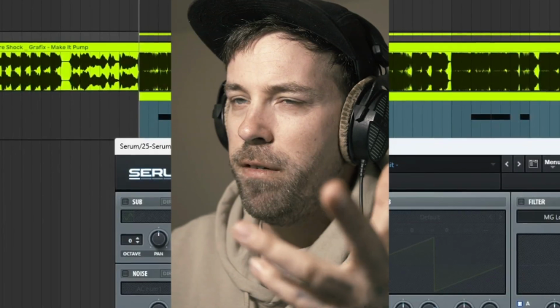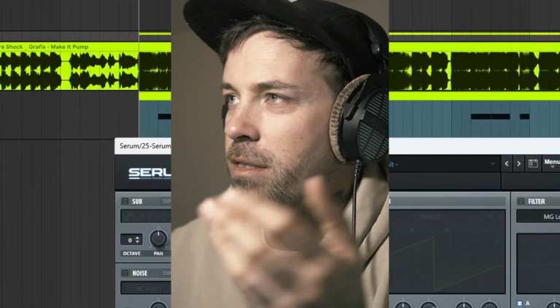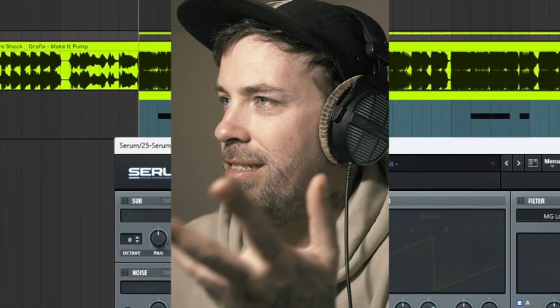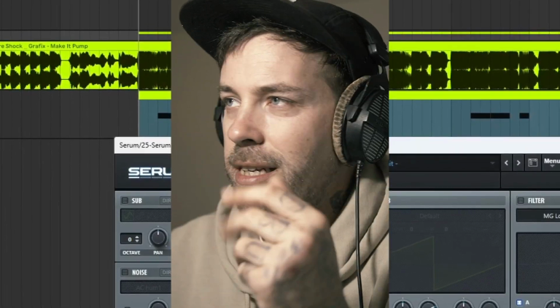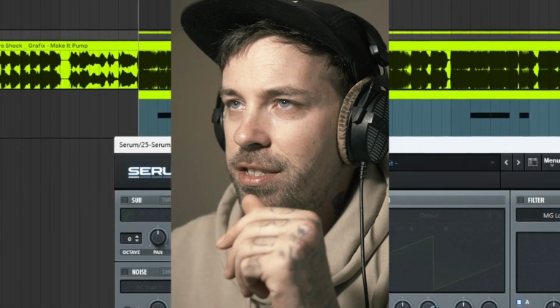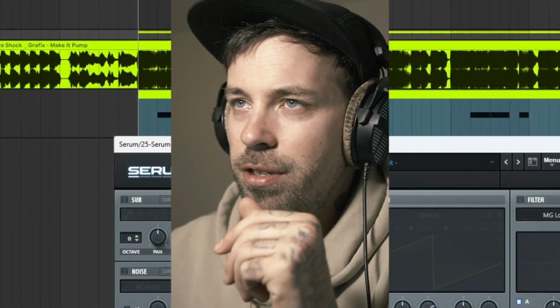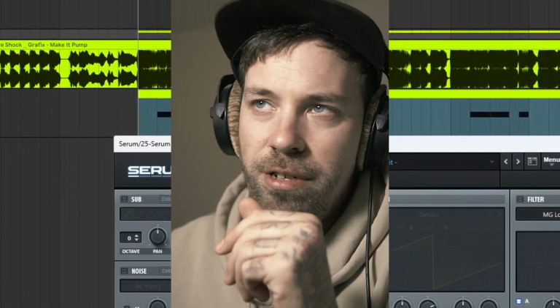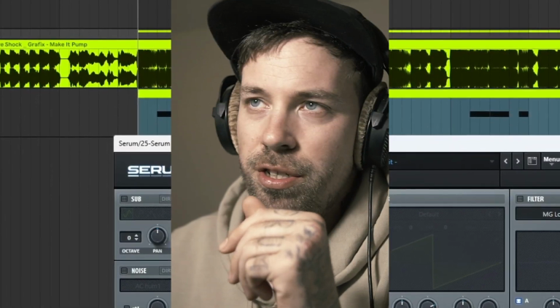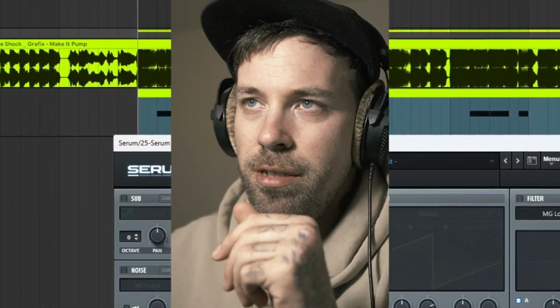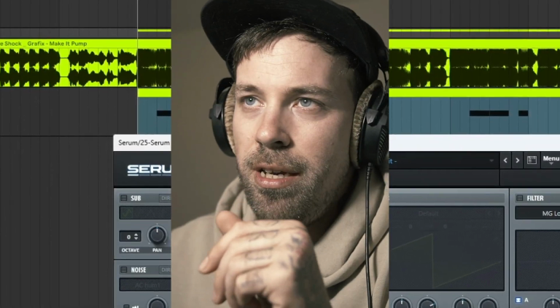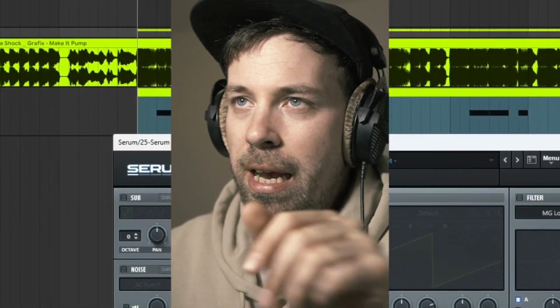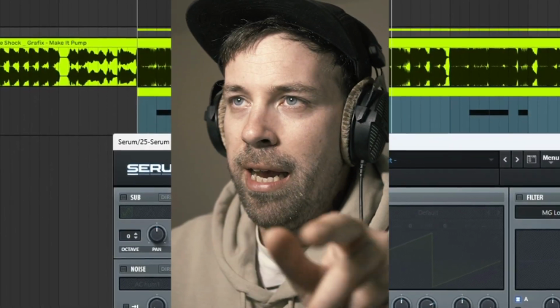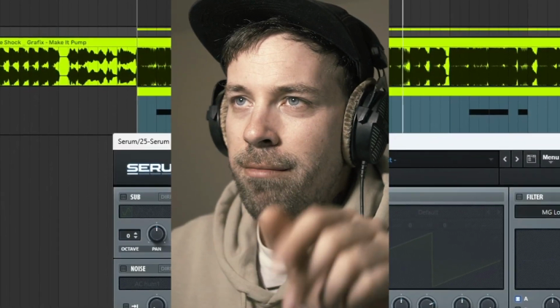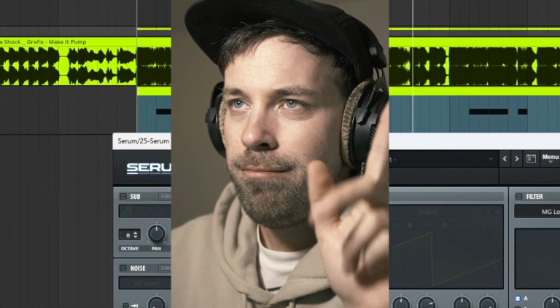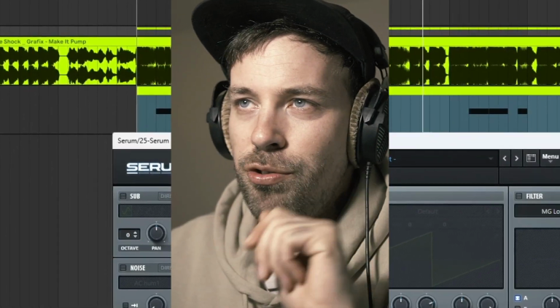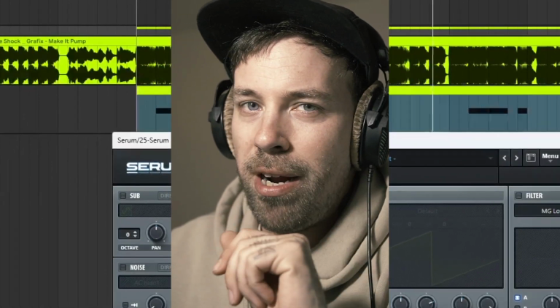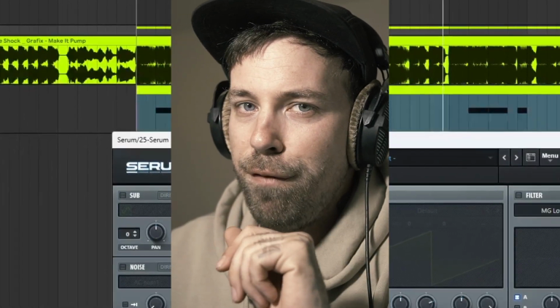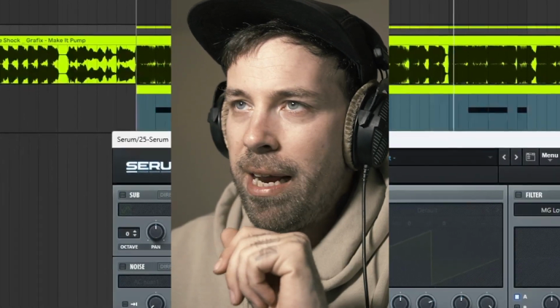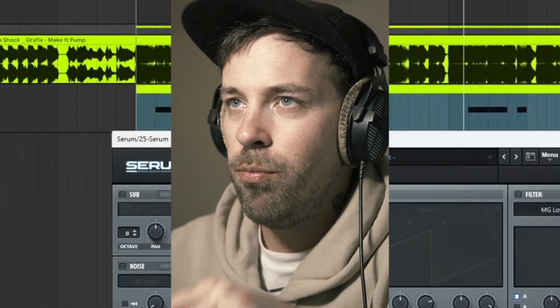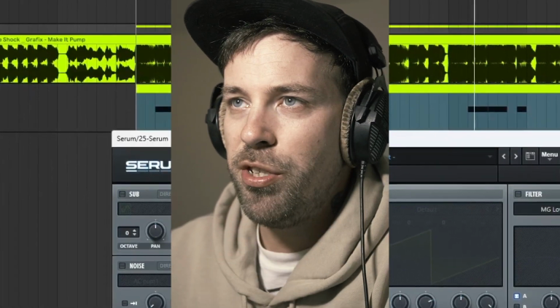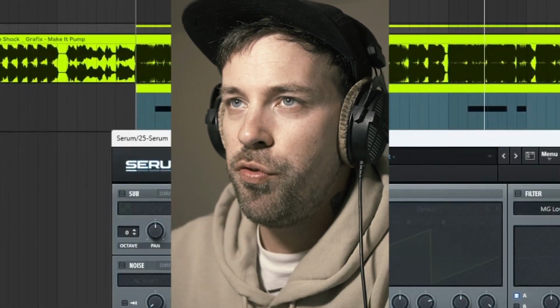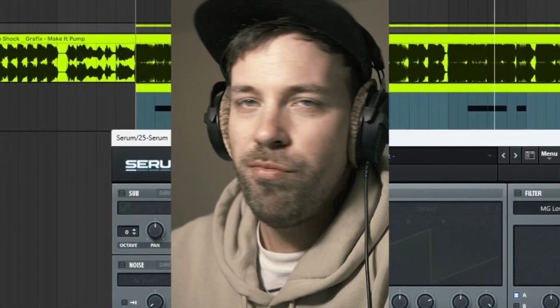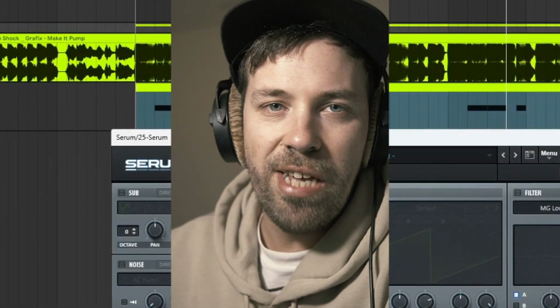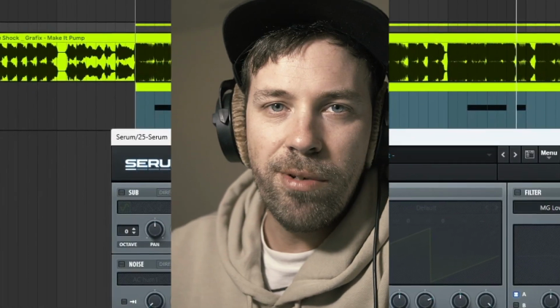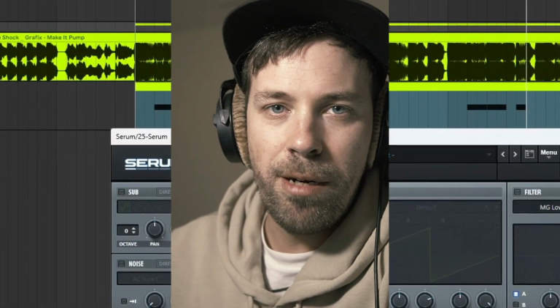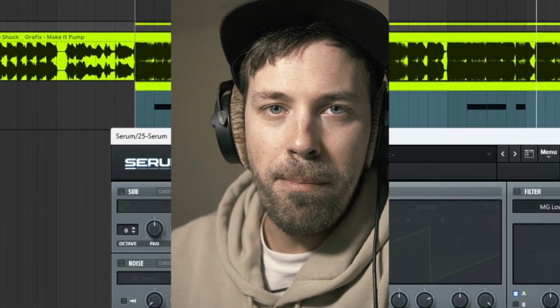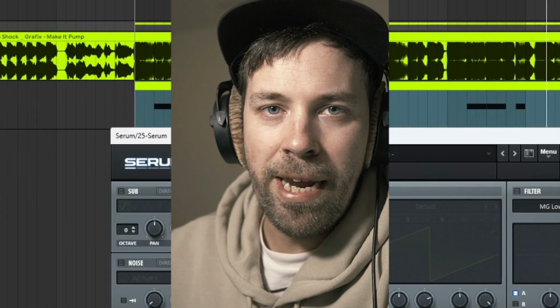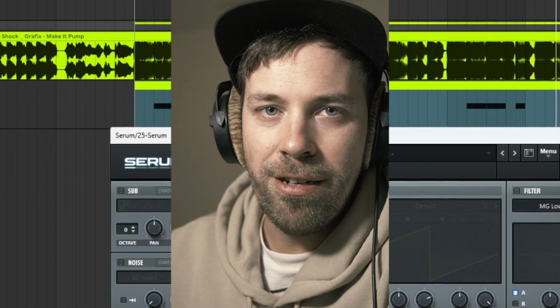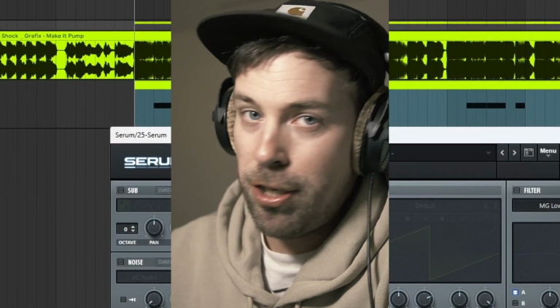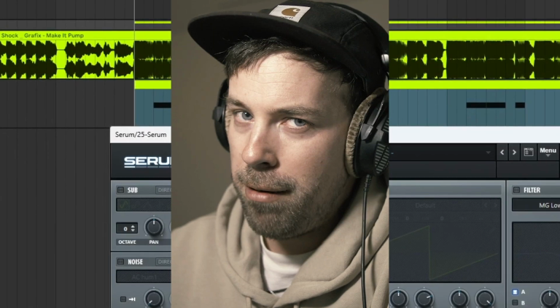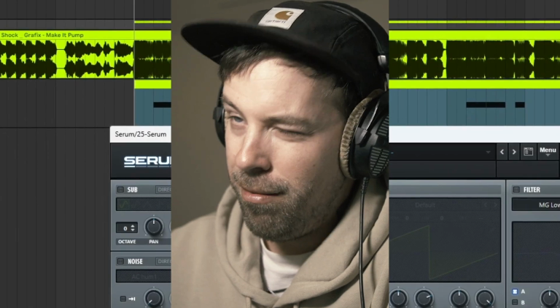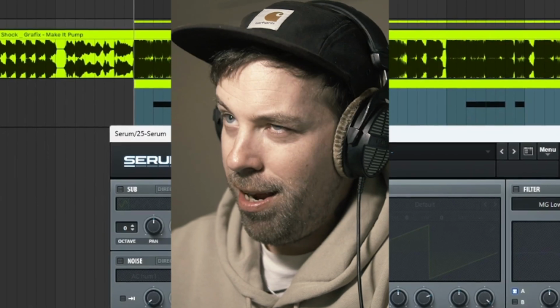But first let's take a listen to the original and try to find out which sound we're gonna be making today.